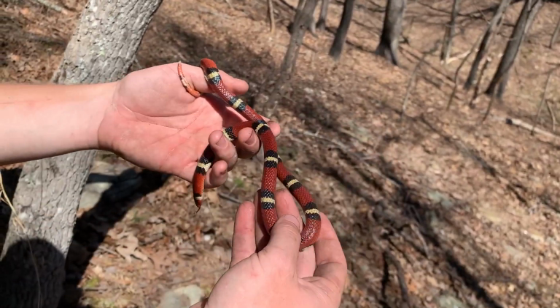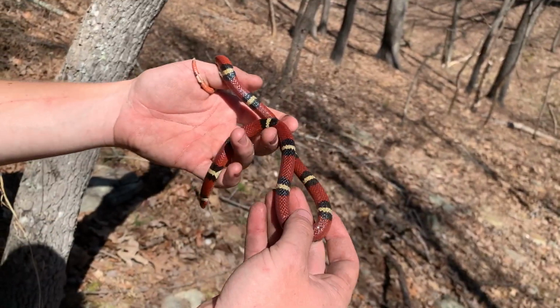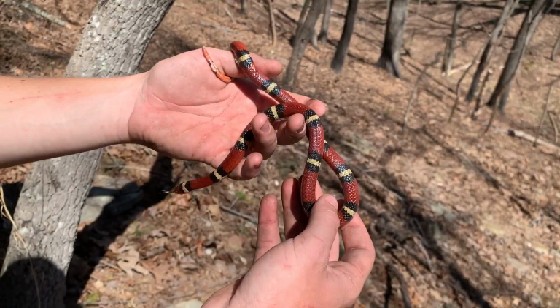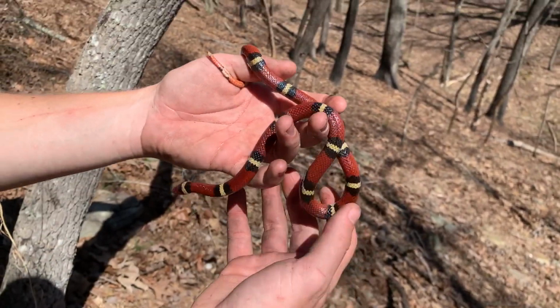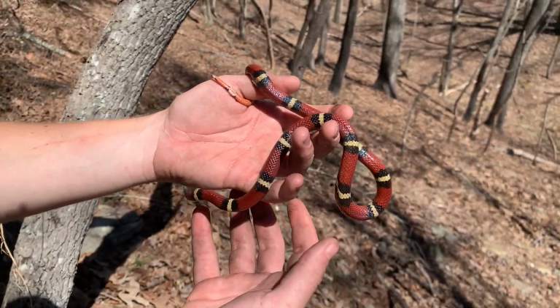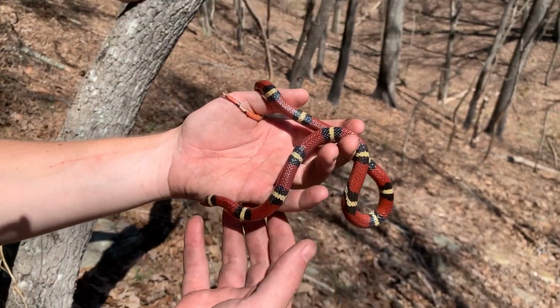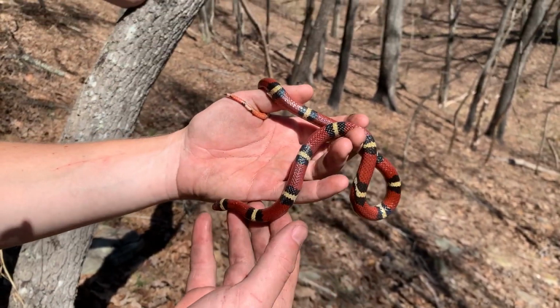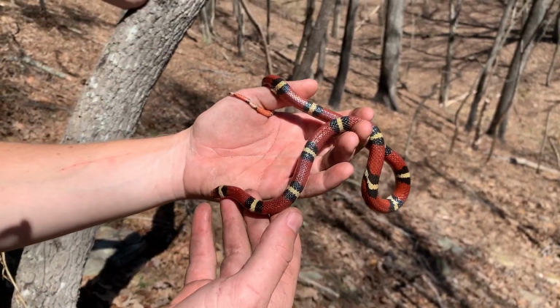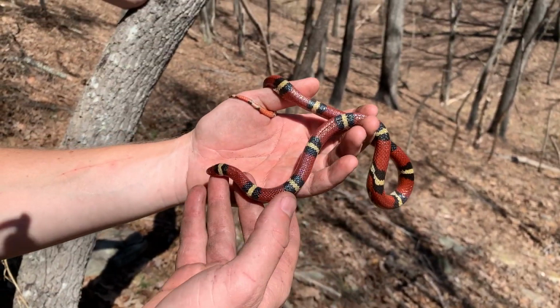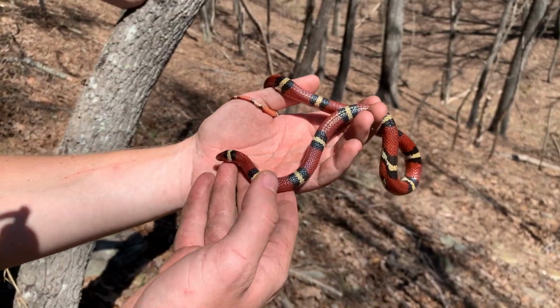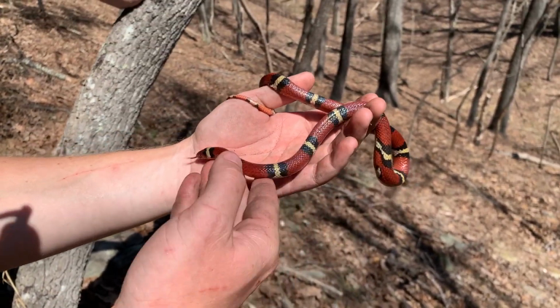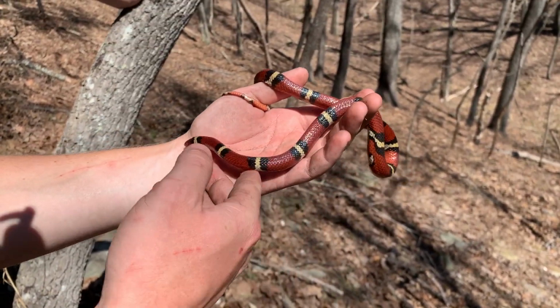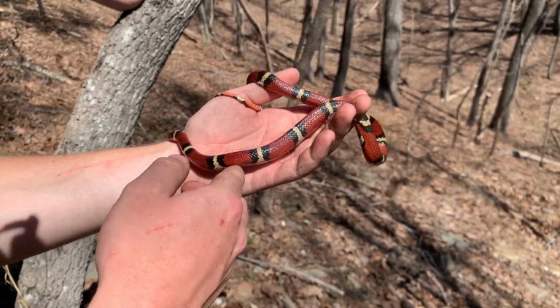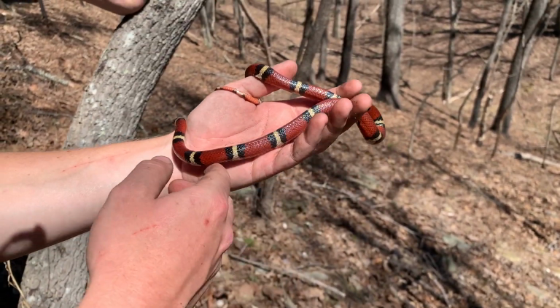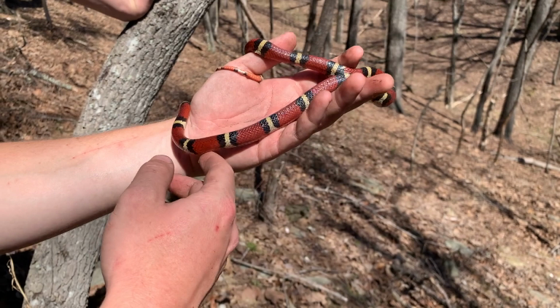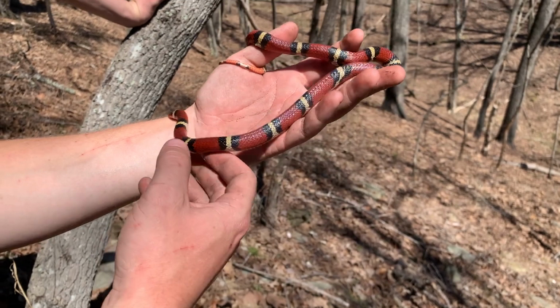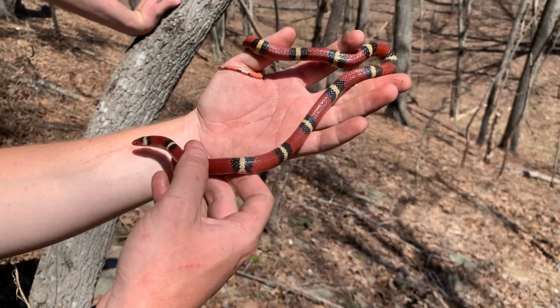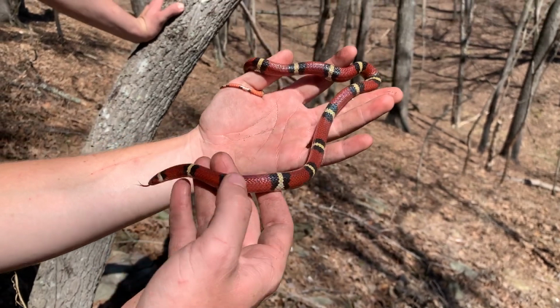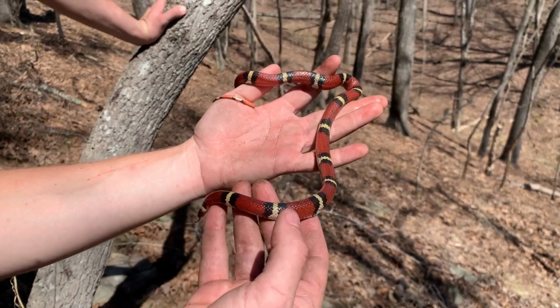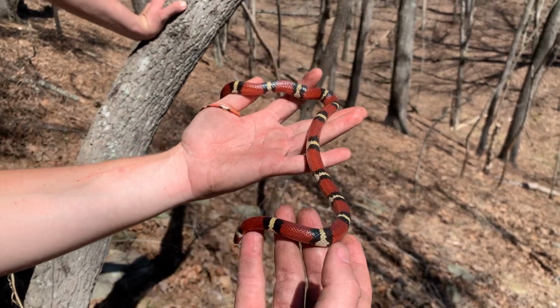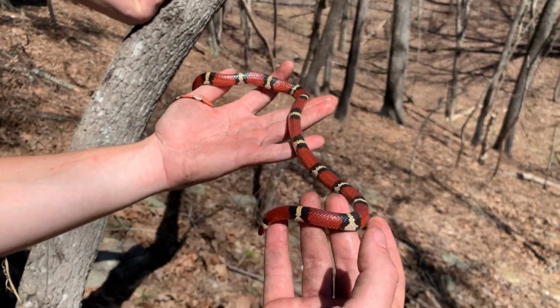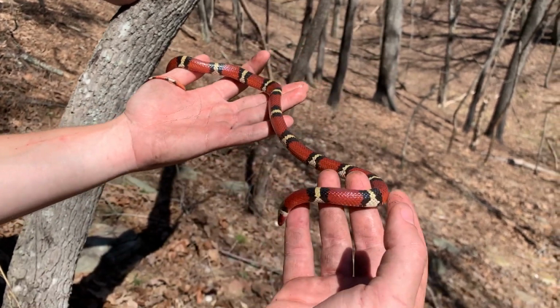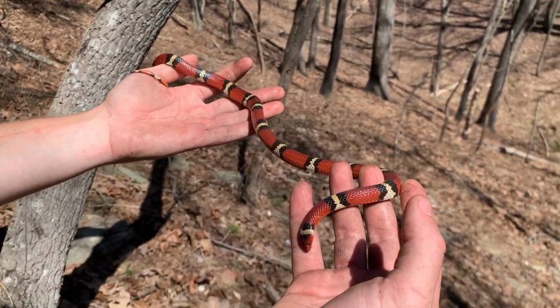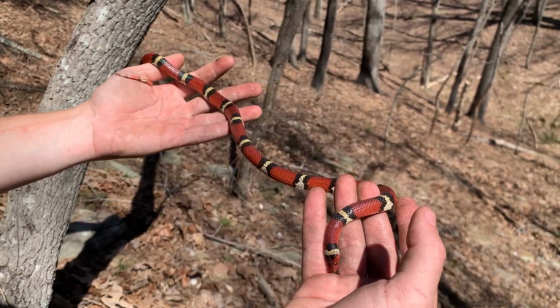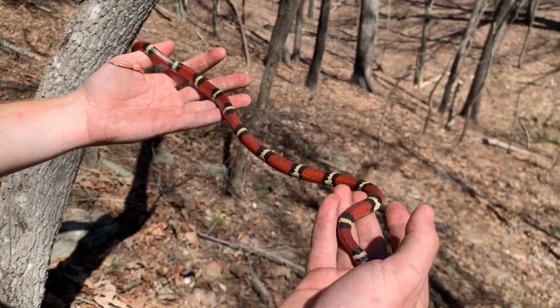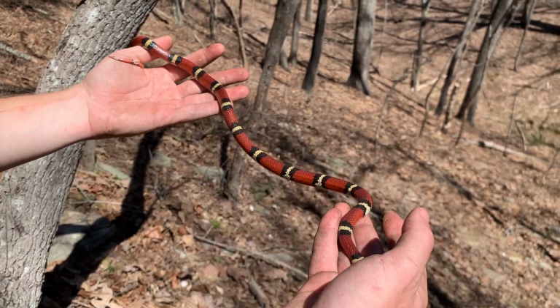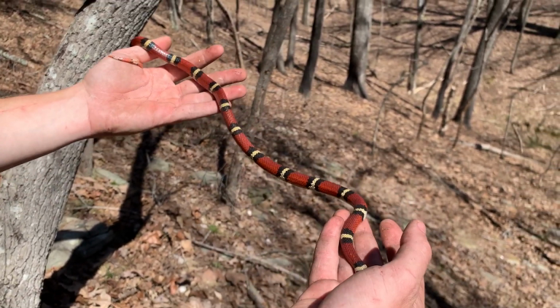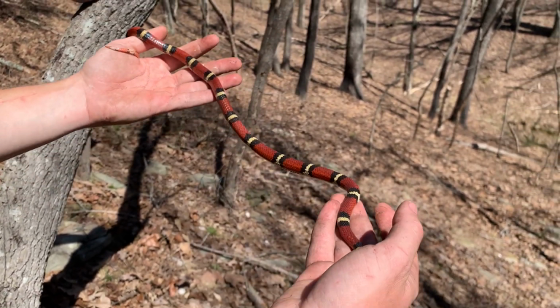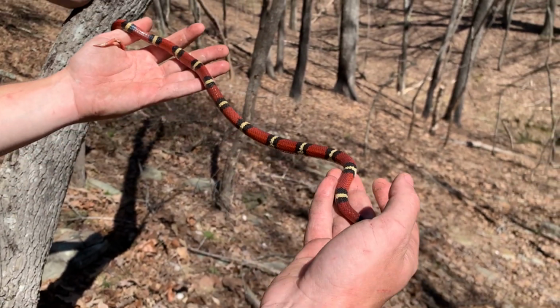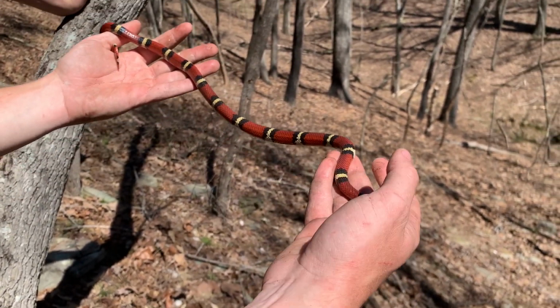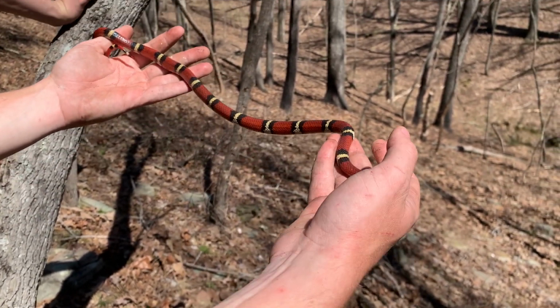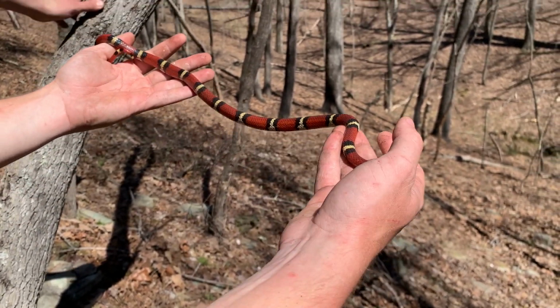Look at that thing, dude. It's so big — she's giant. And a super low band count too.